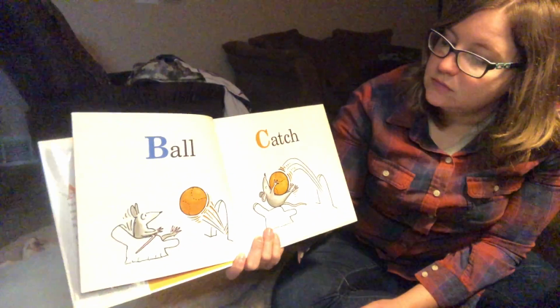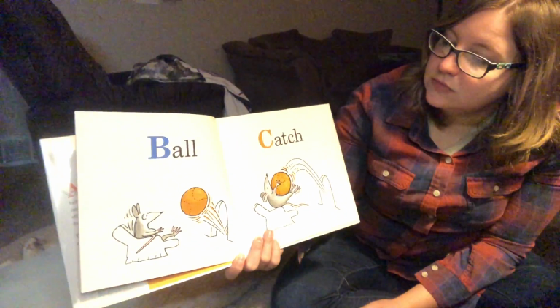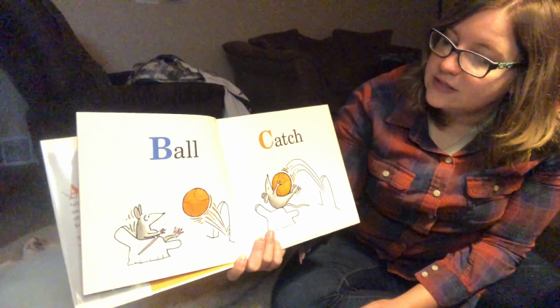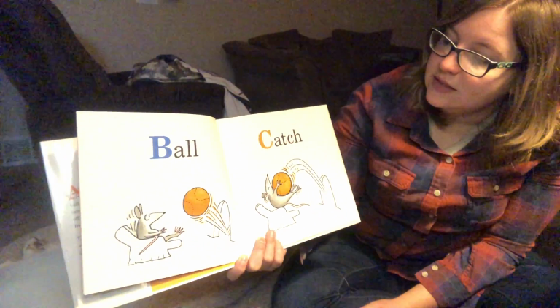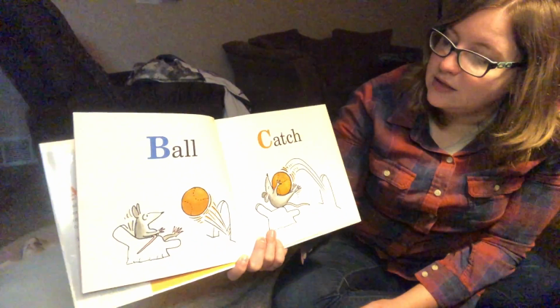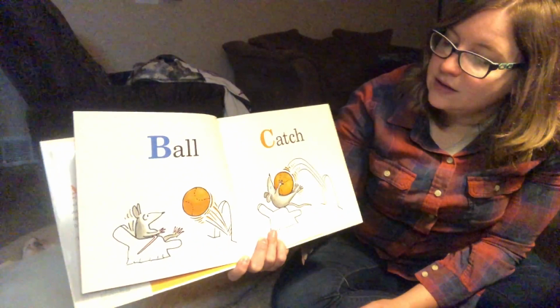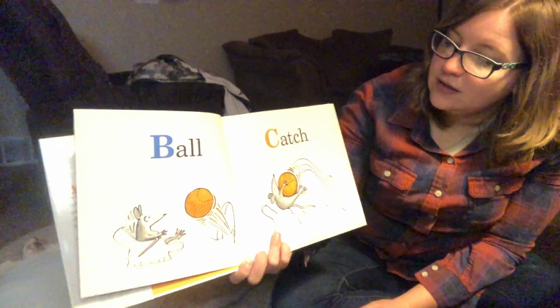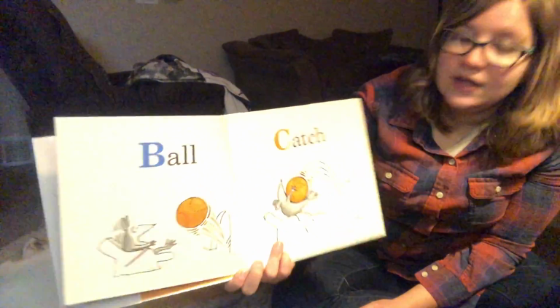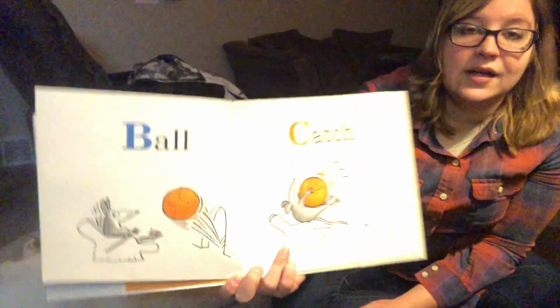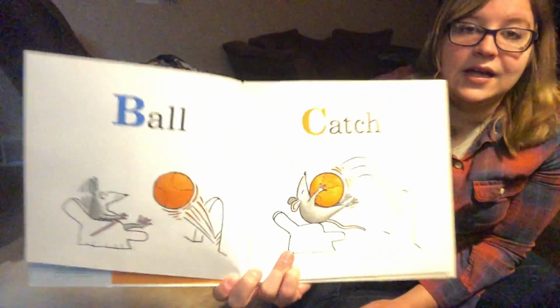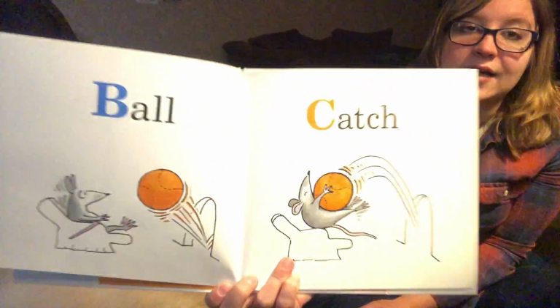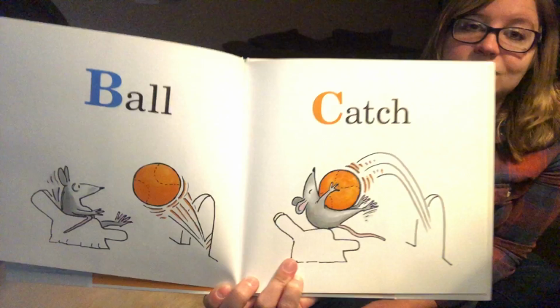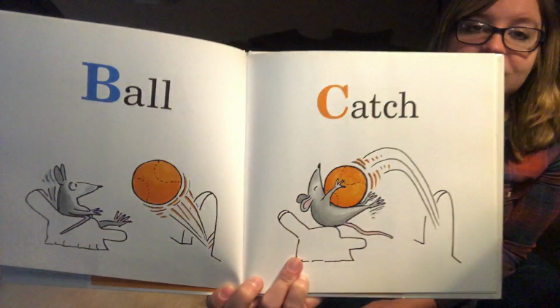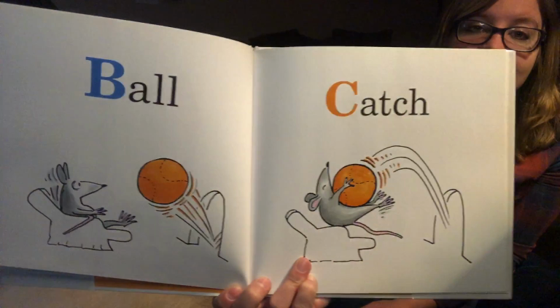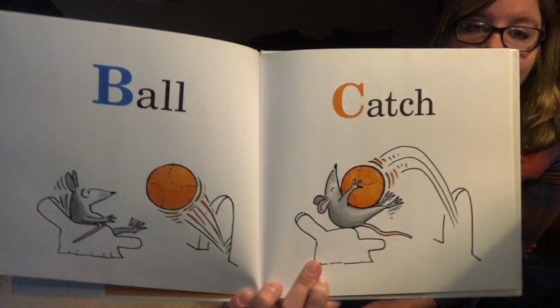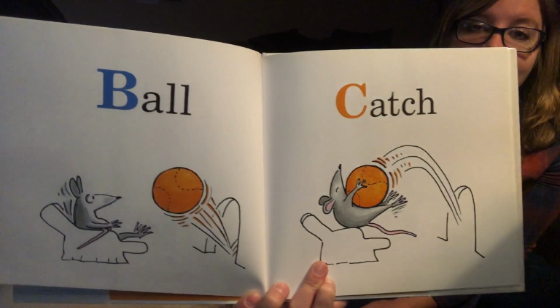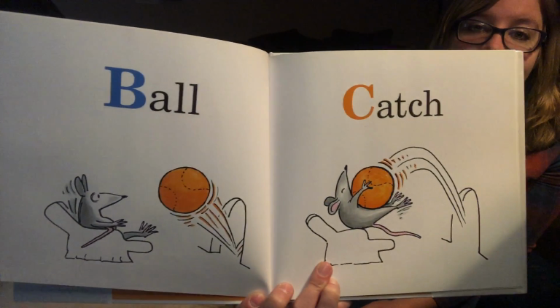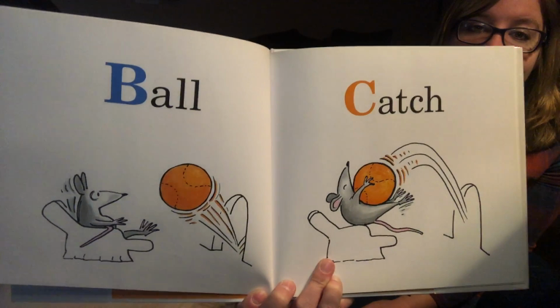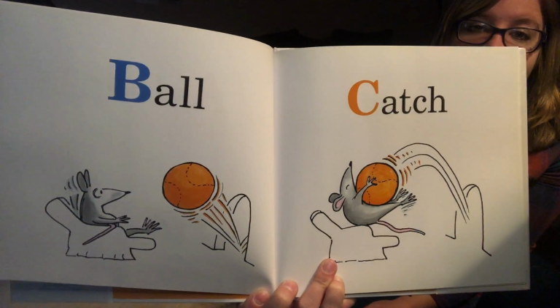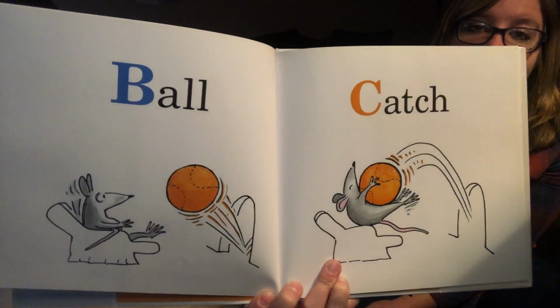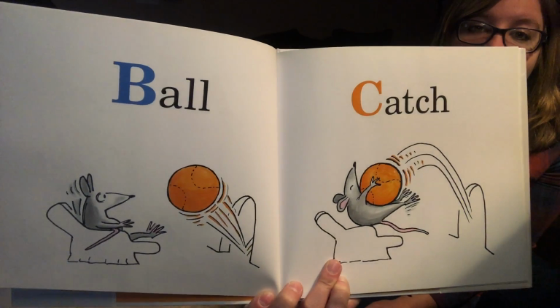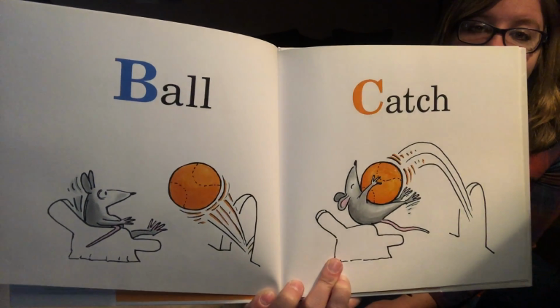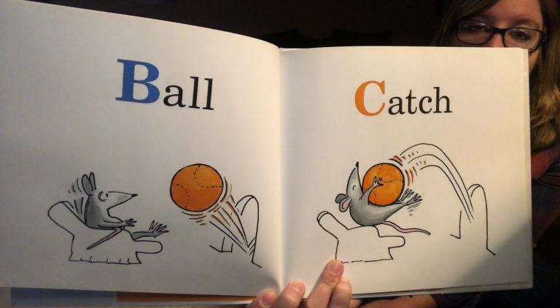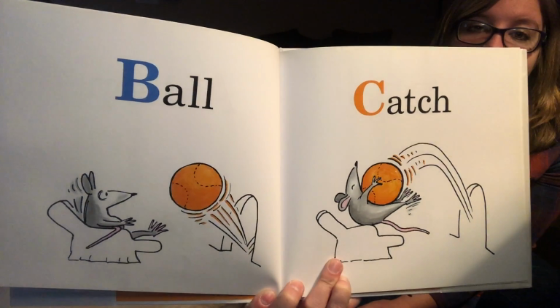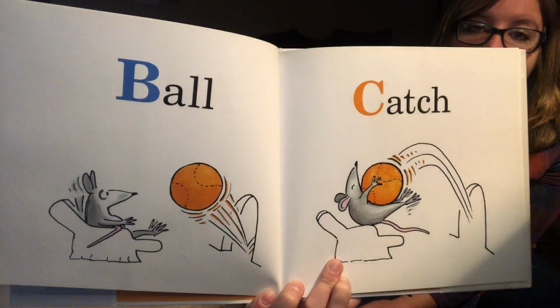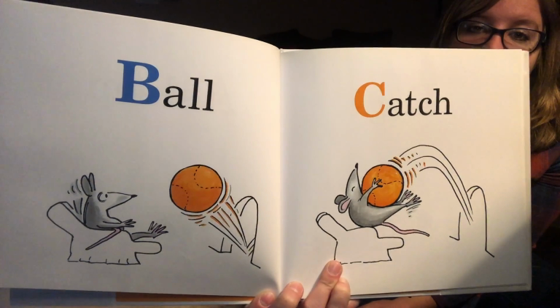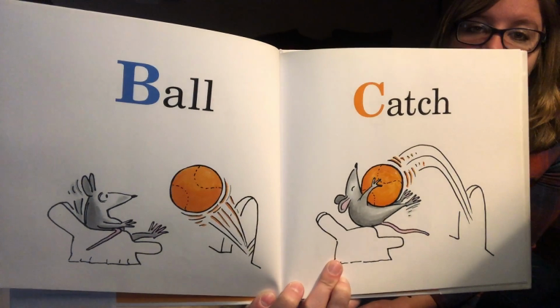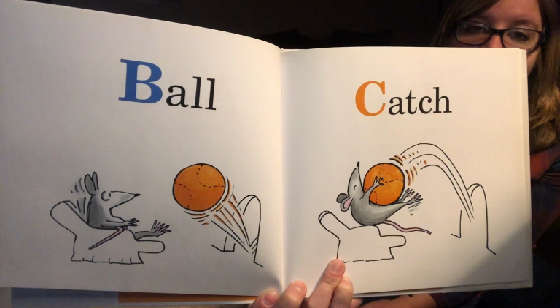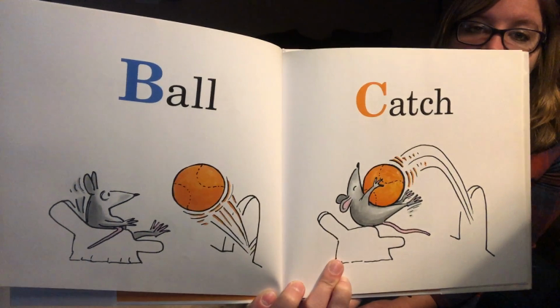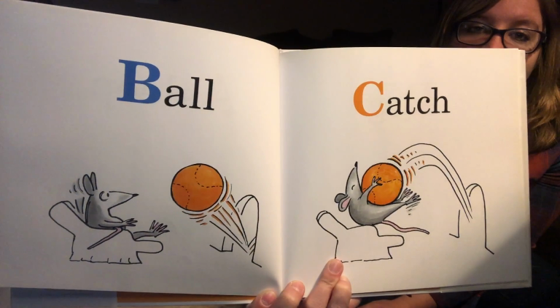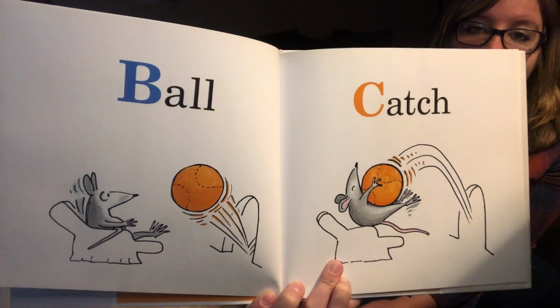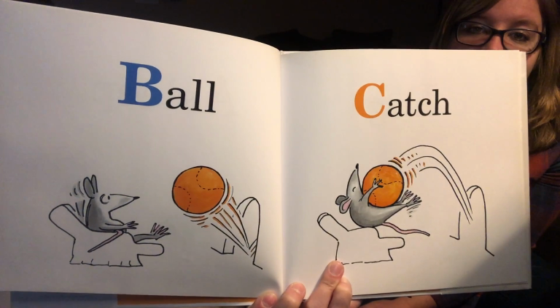And C is catch. Well, I think that ball is a little bit too big for that mouse.